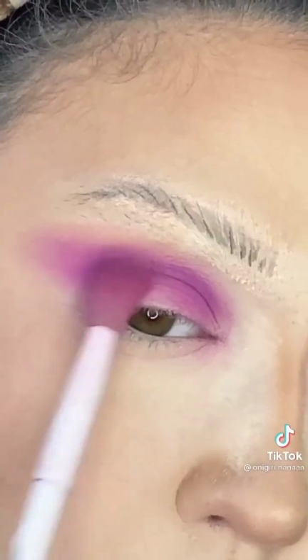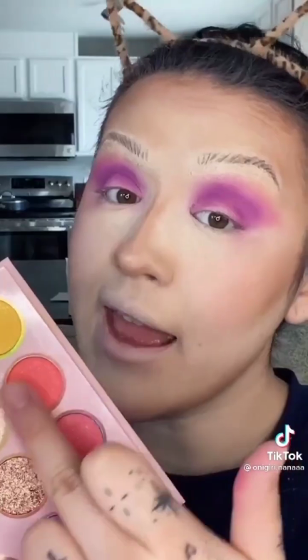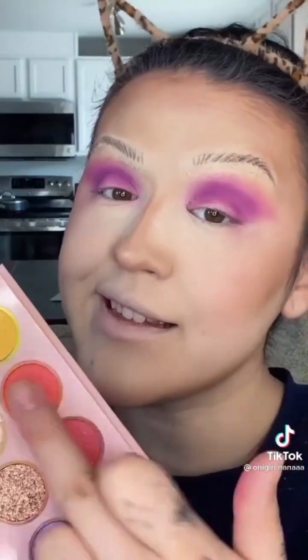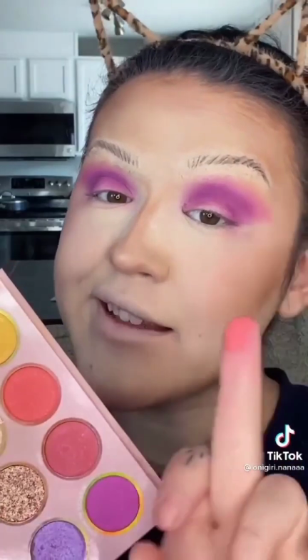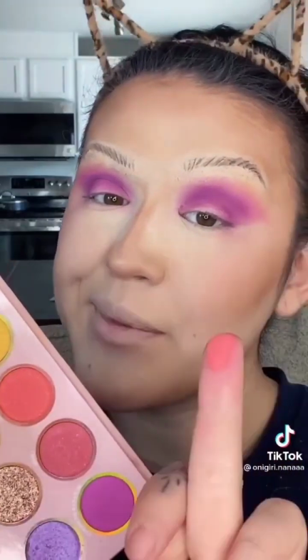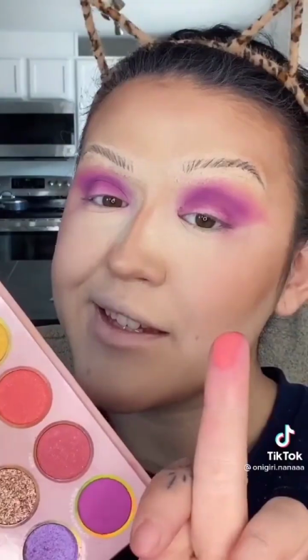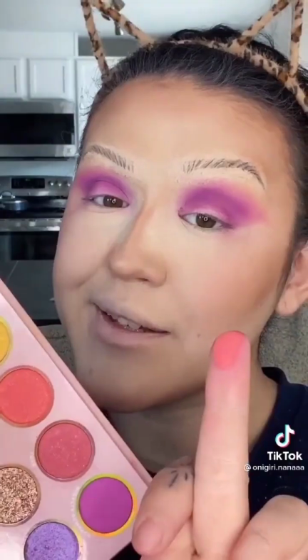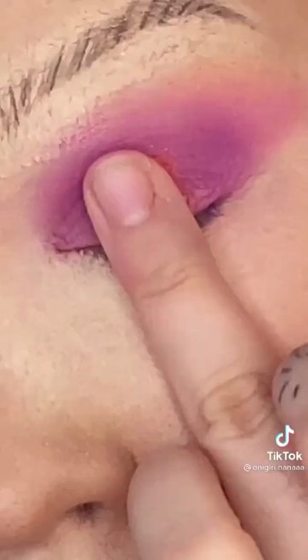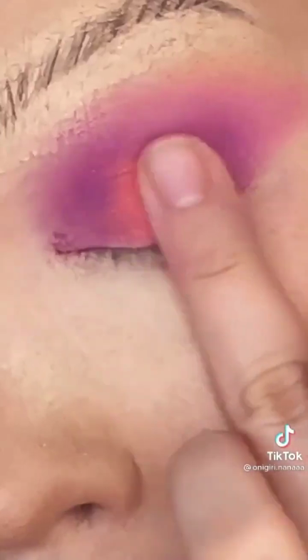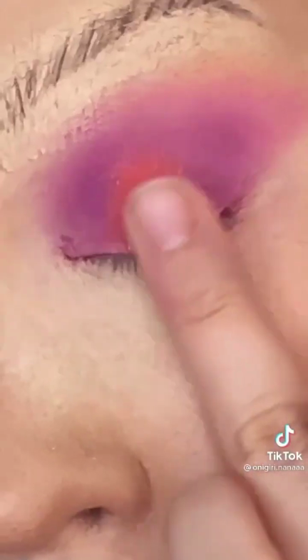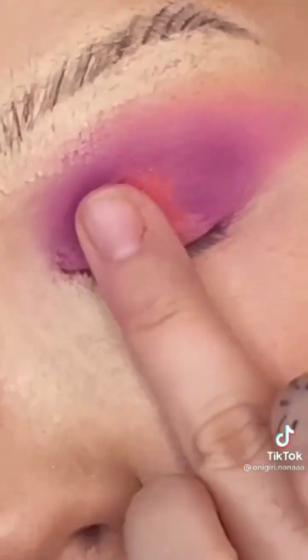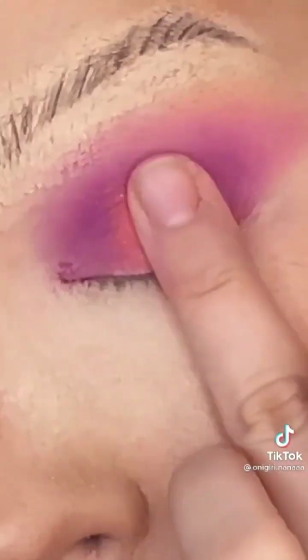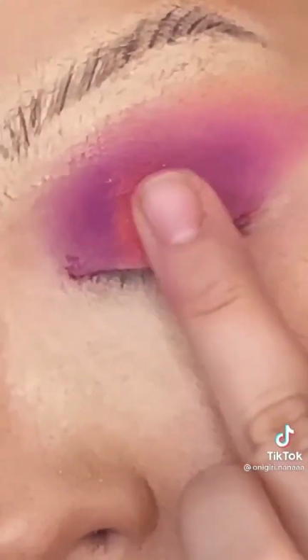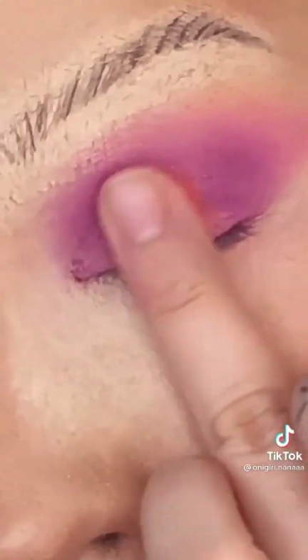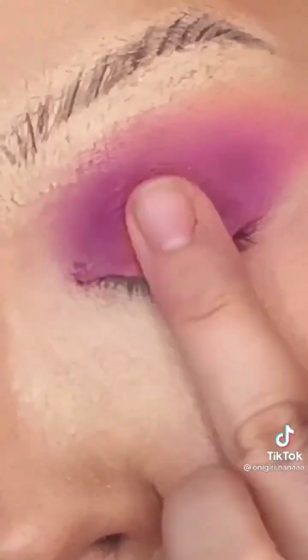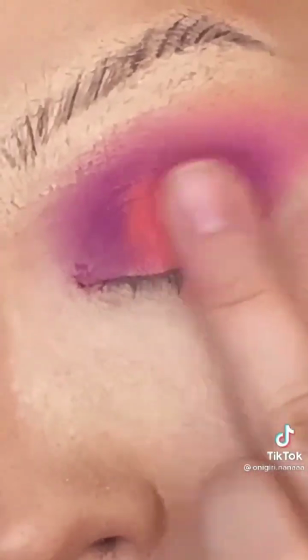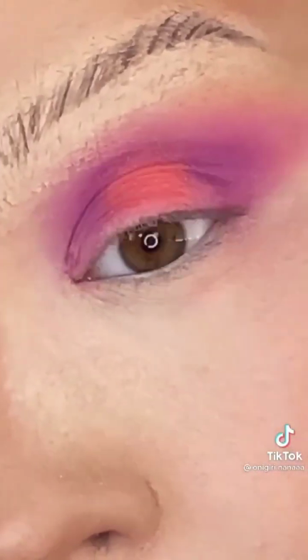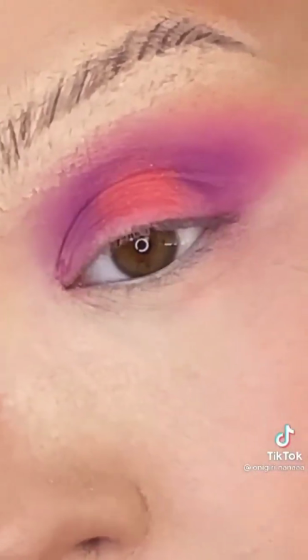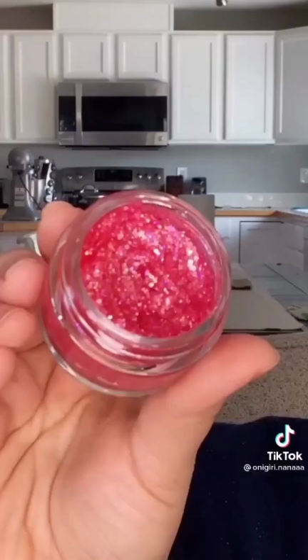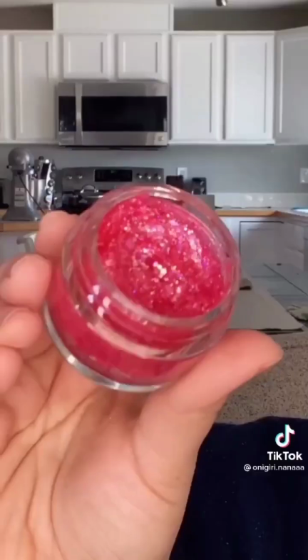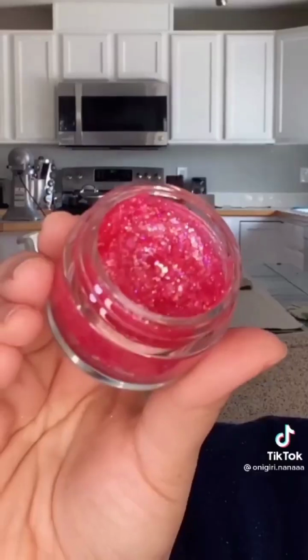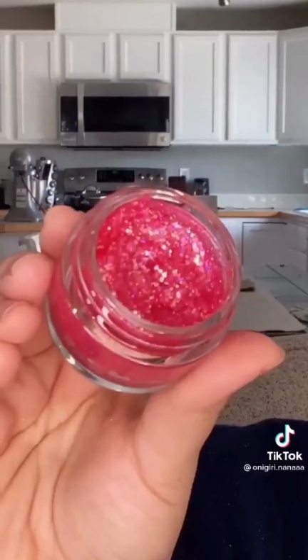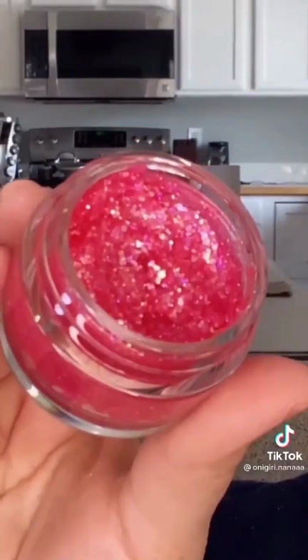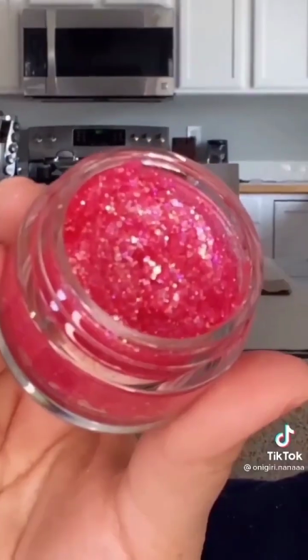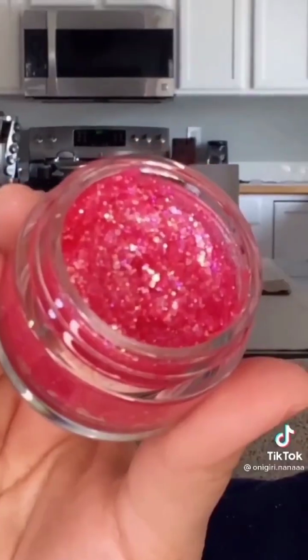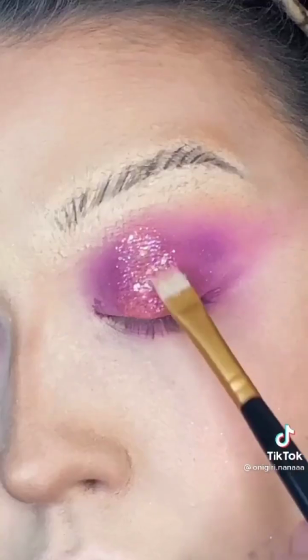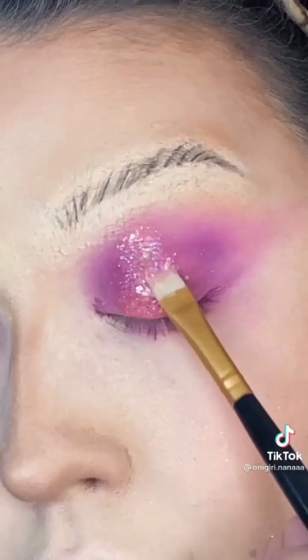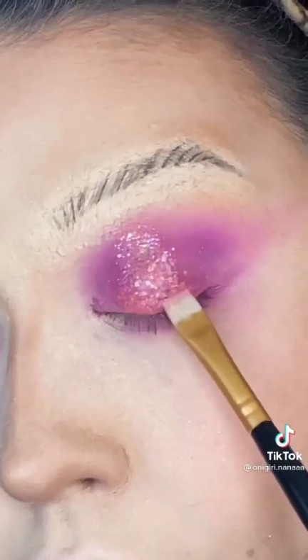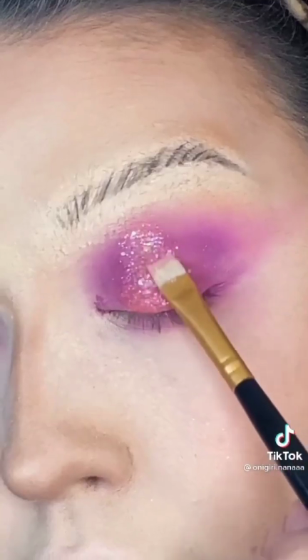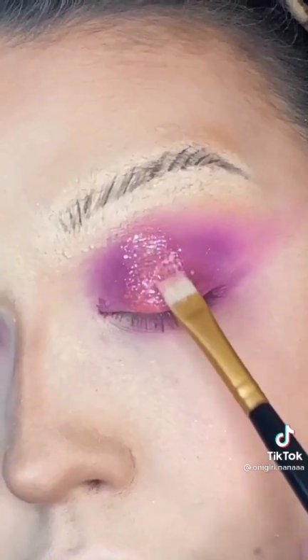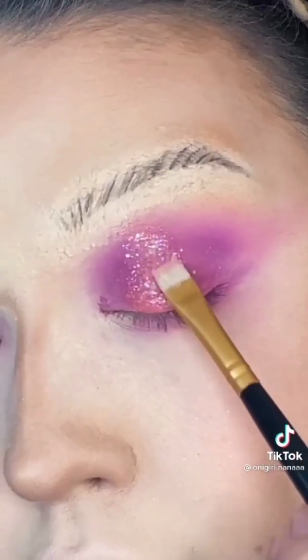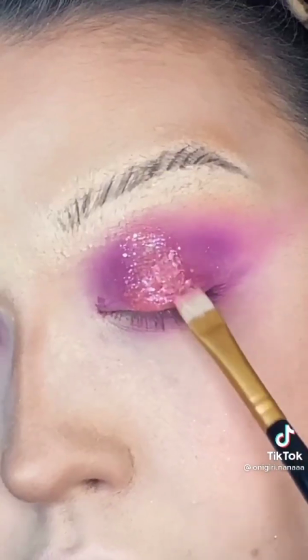Next, add some peach. Apply in the middle for a halo-like effect. Some glitter, right down the center.